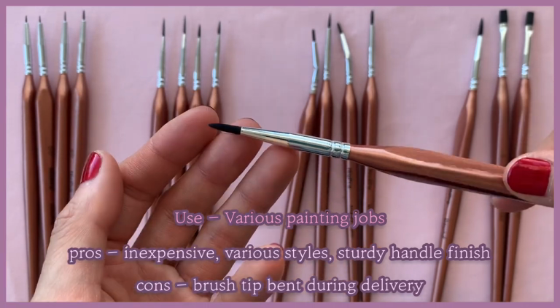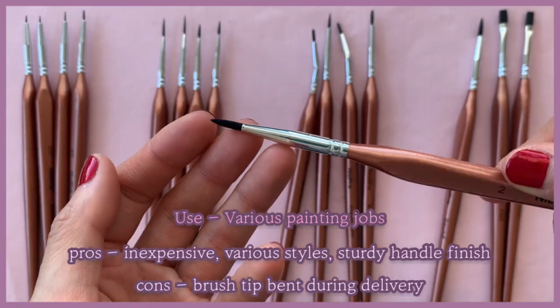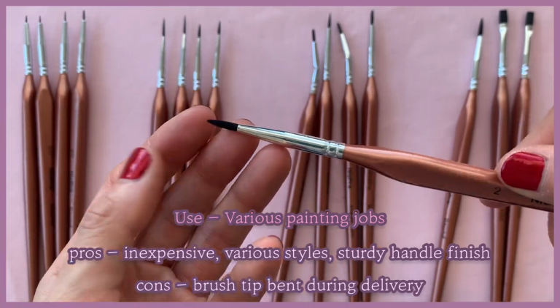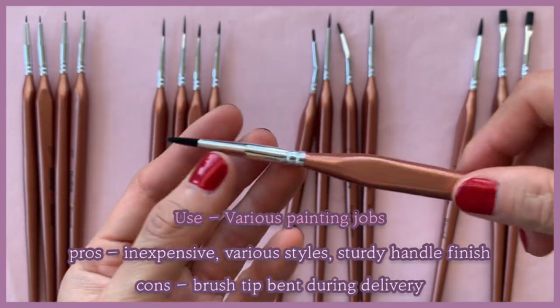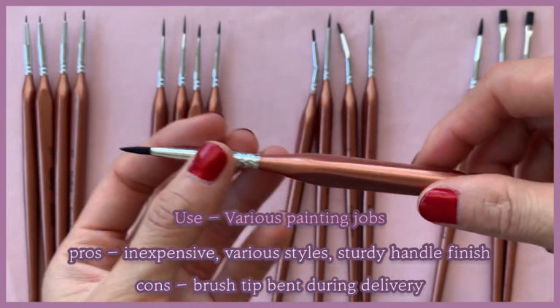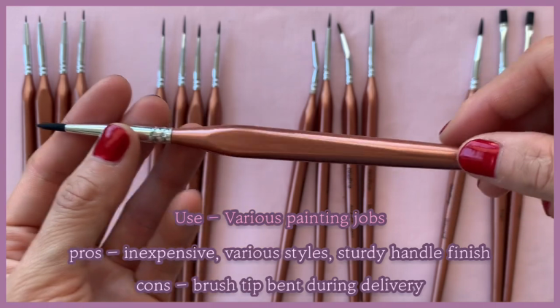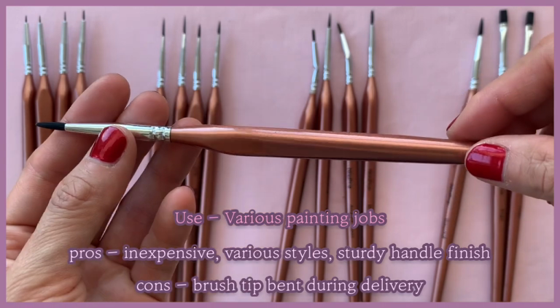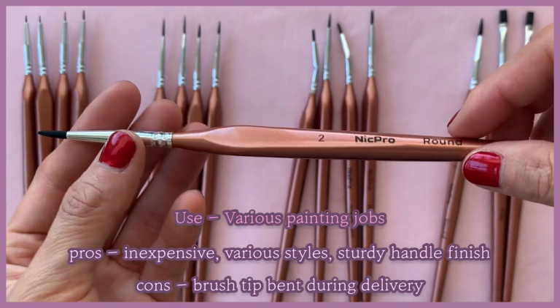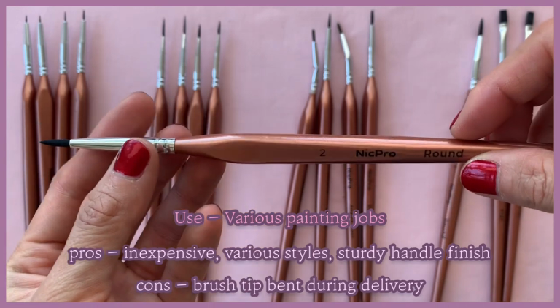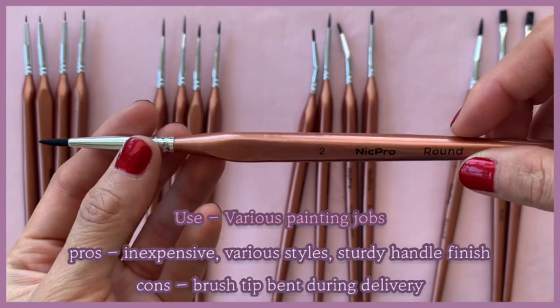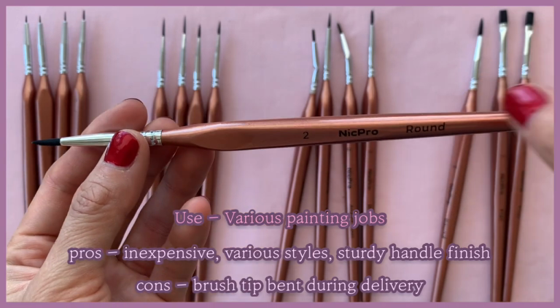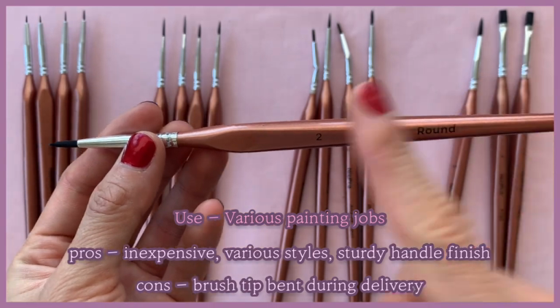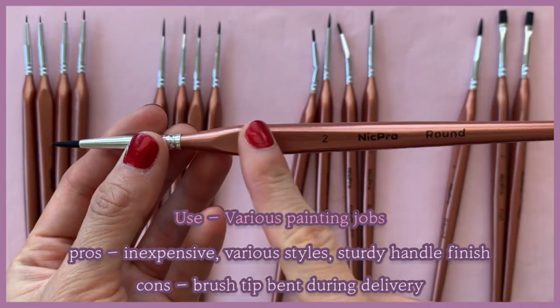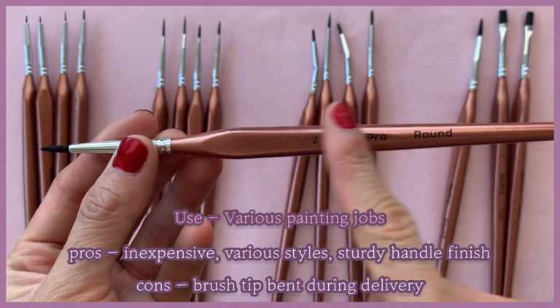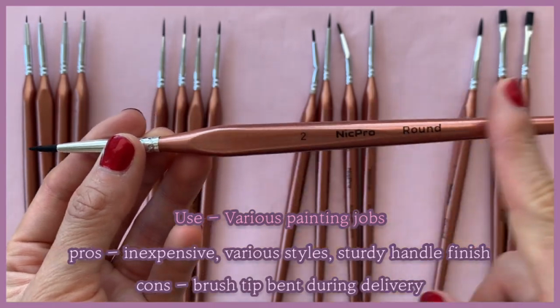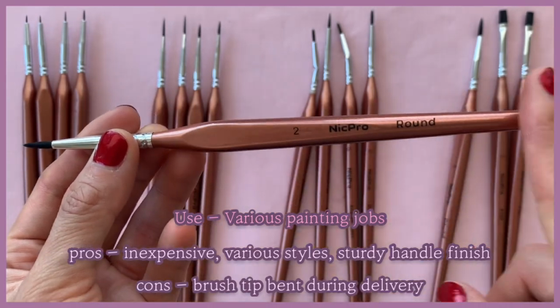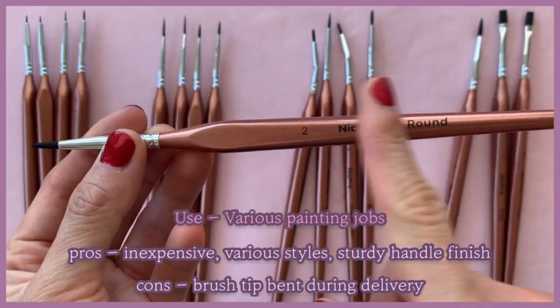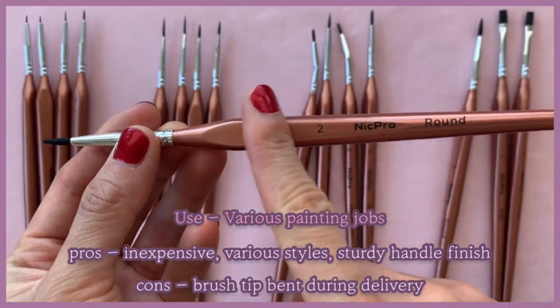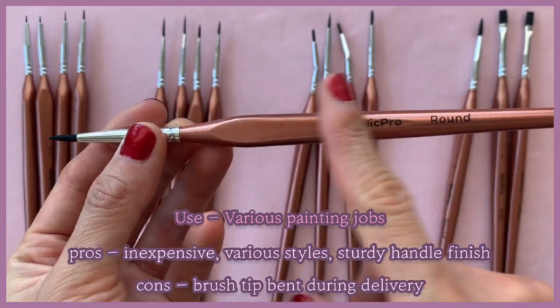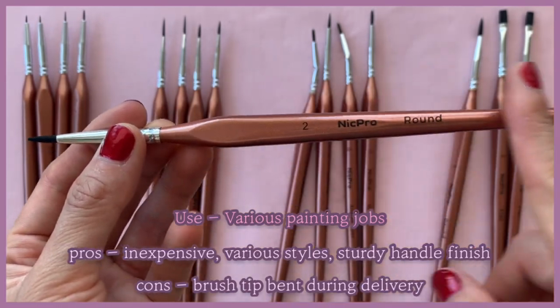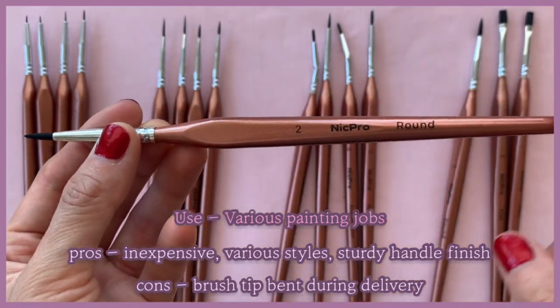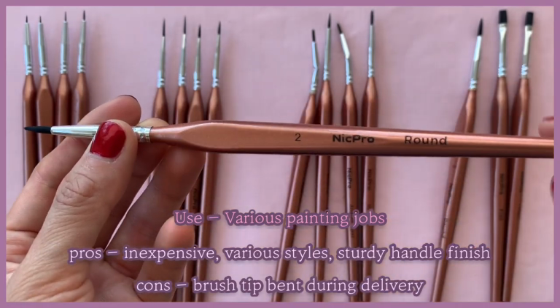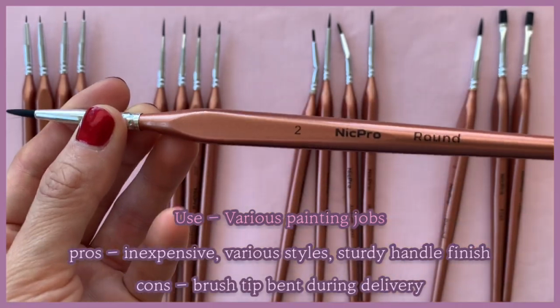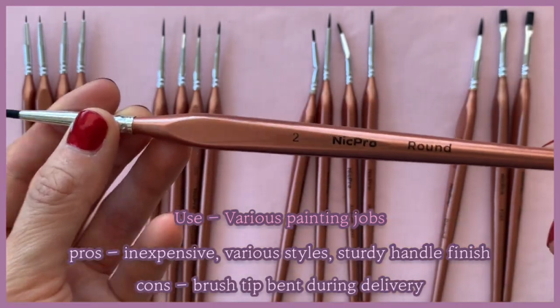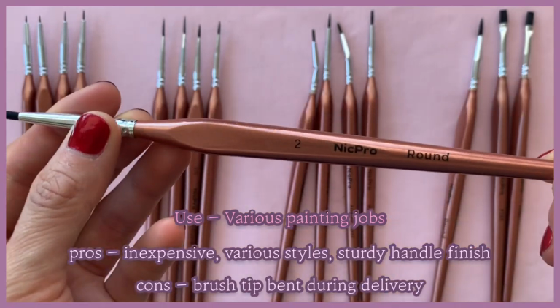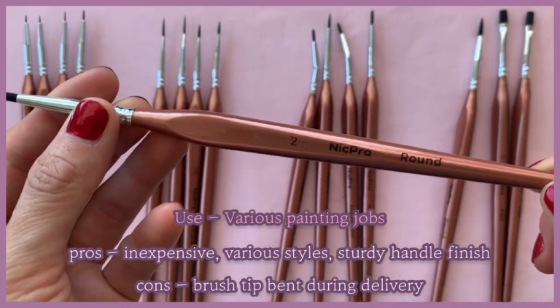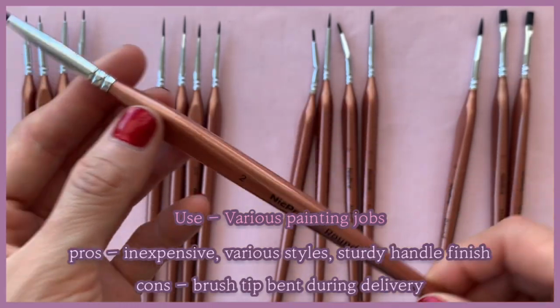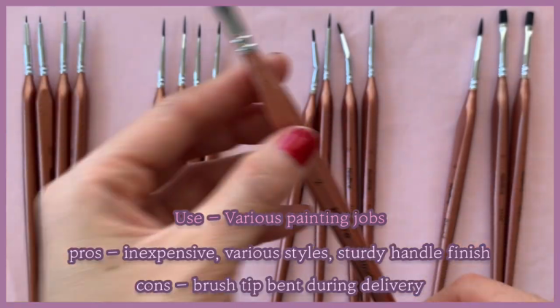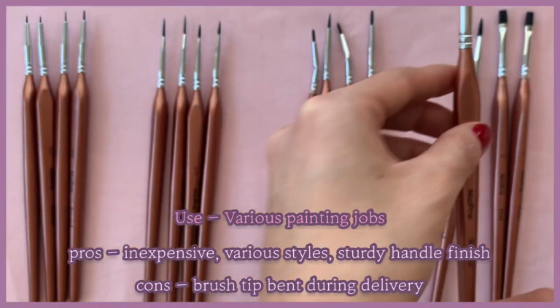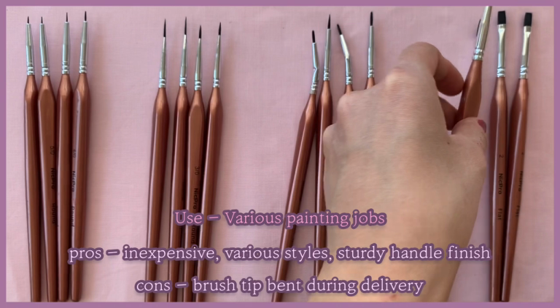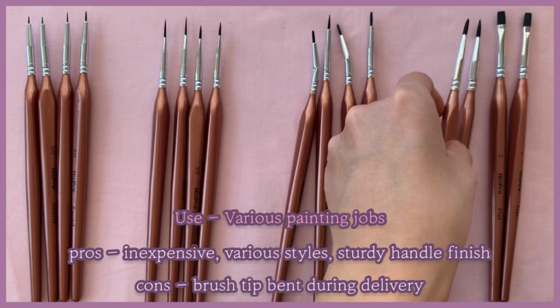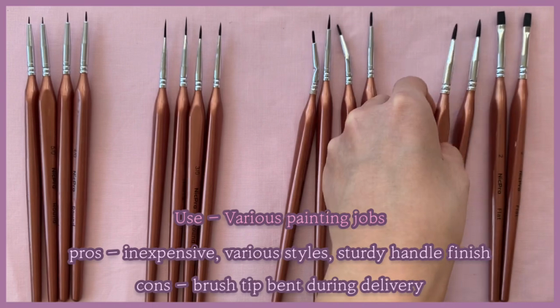I learned from Midwinter Minis' YouTube channel that you can use matte hair styling wax to shape synthetic brush tips.